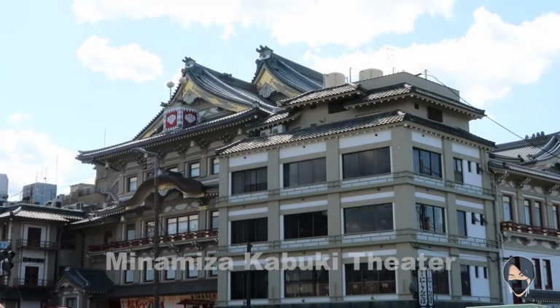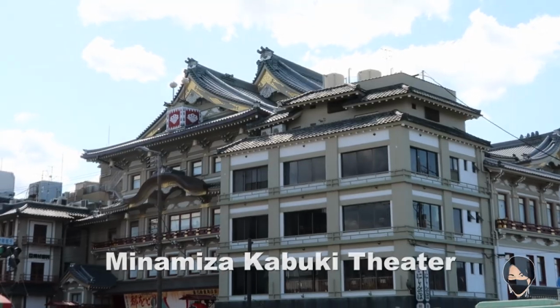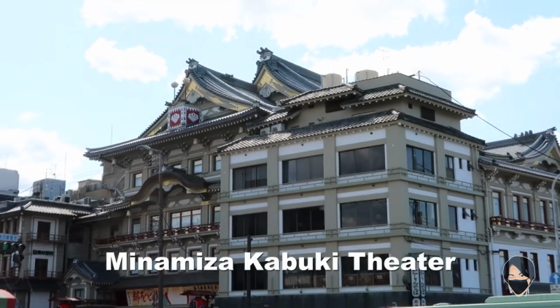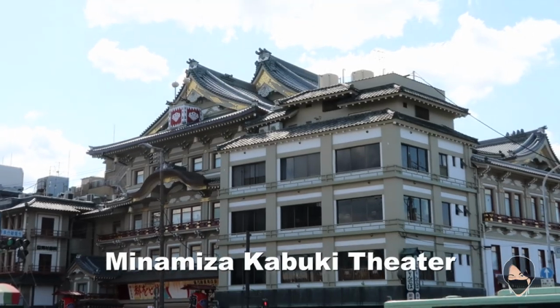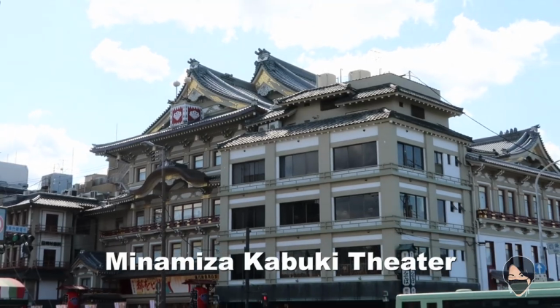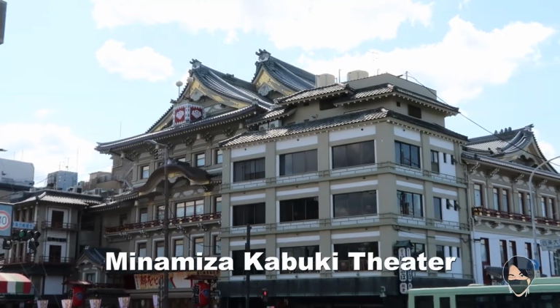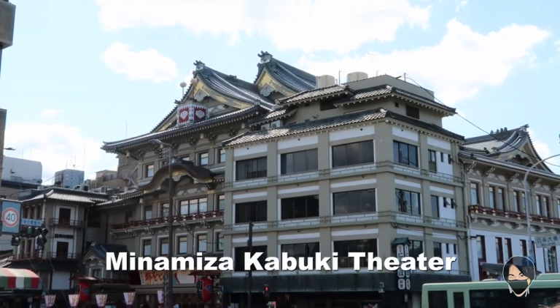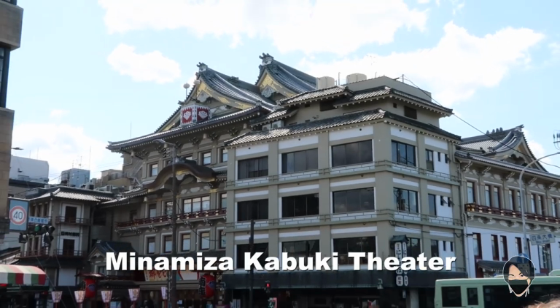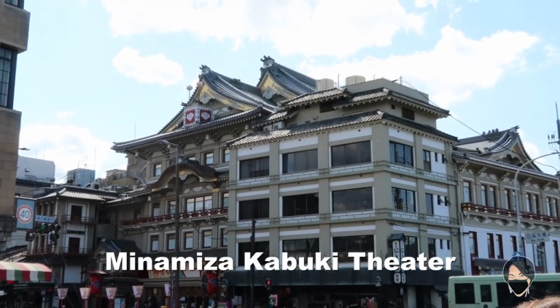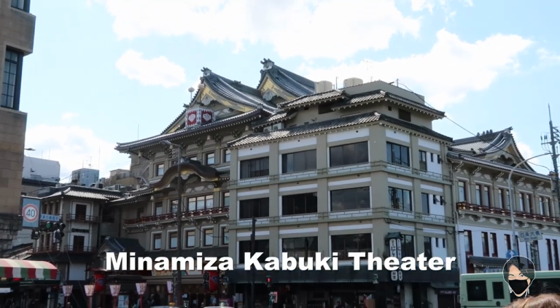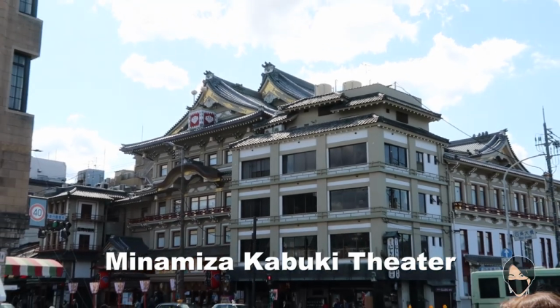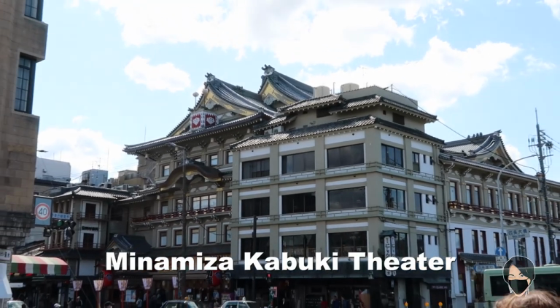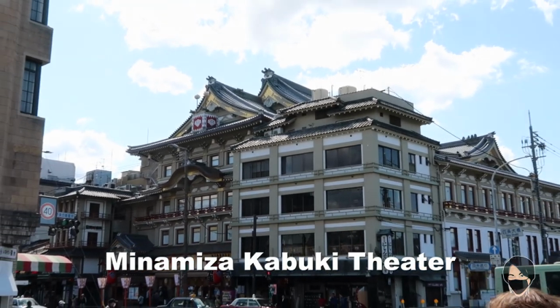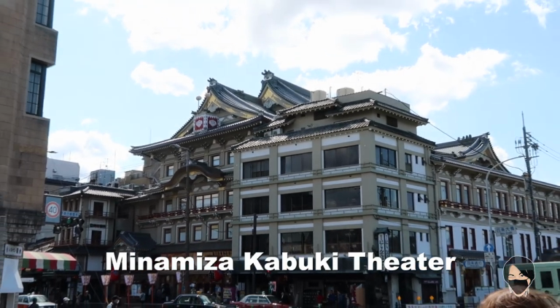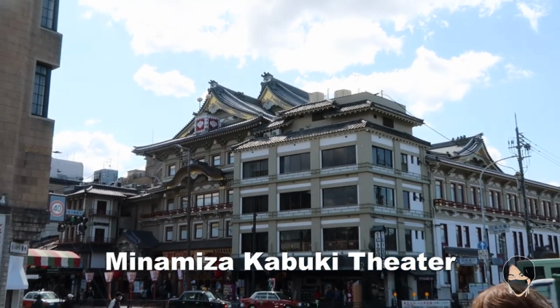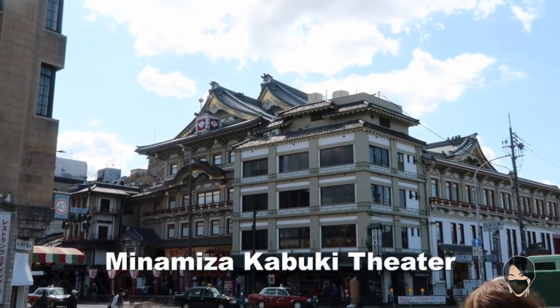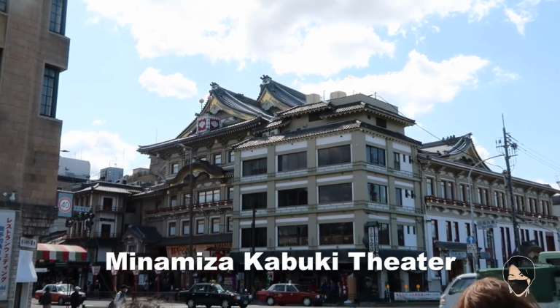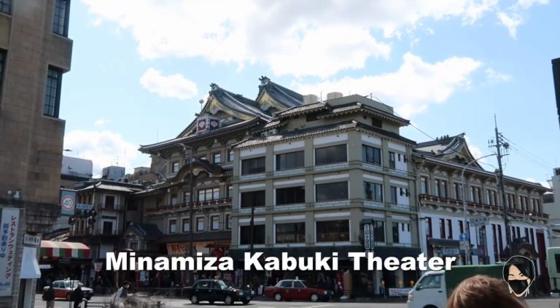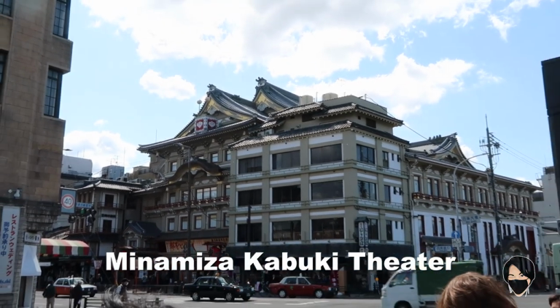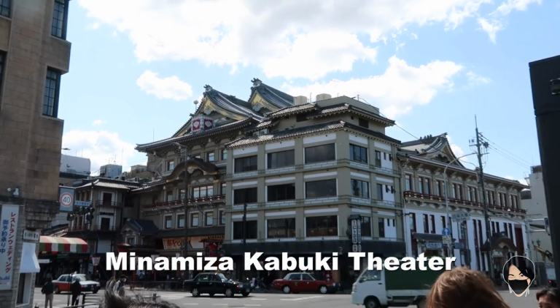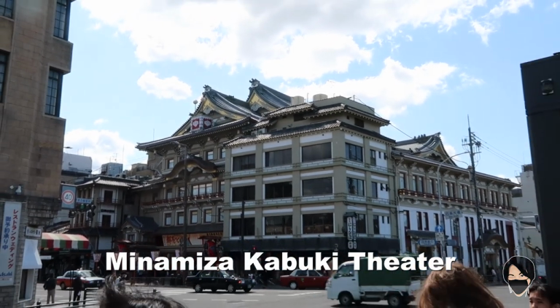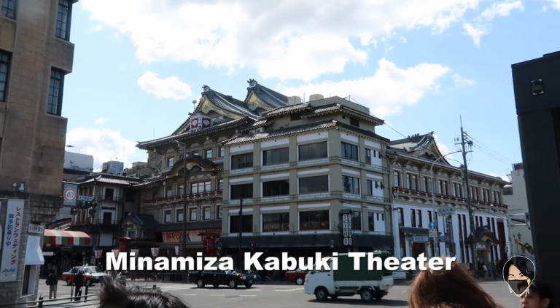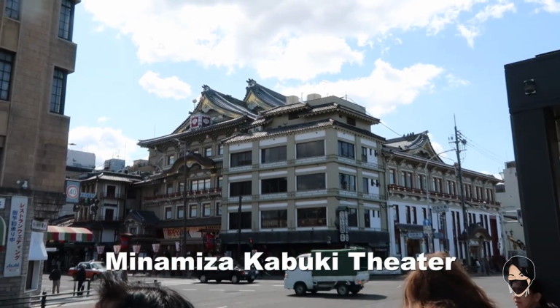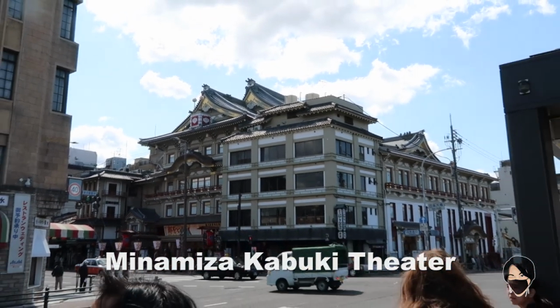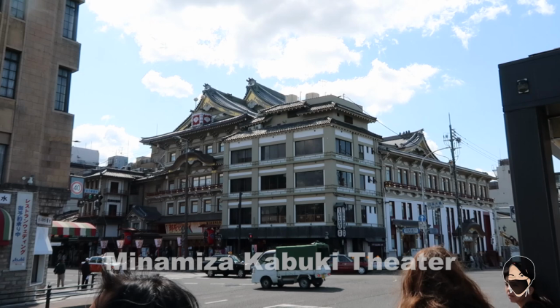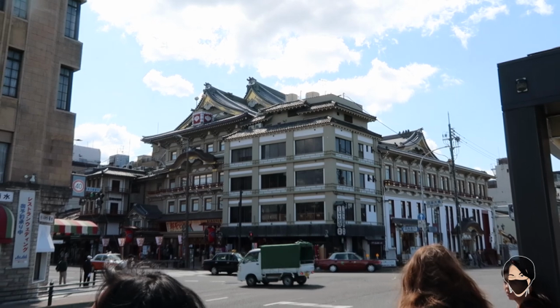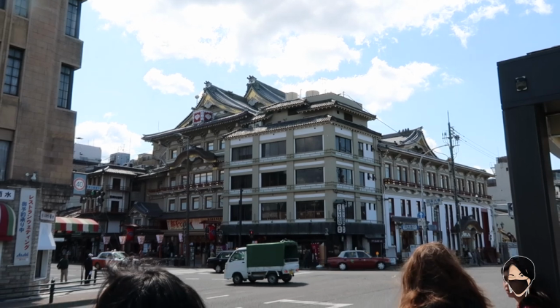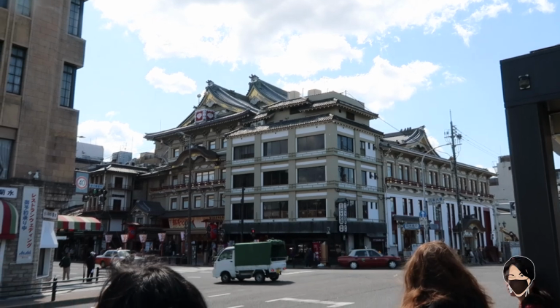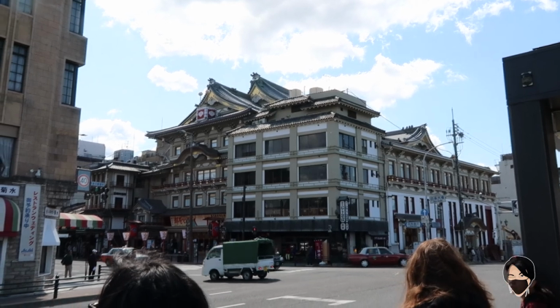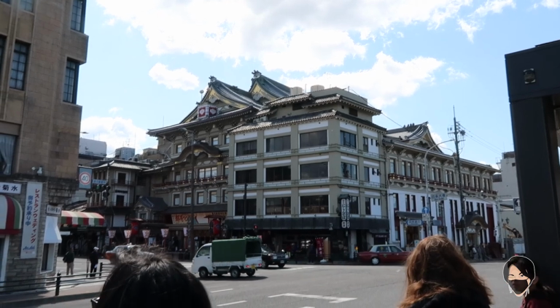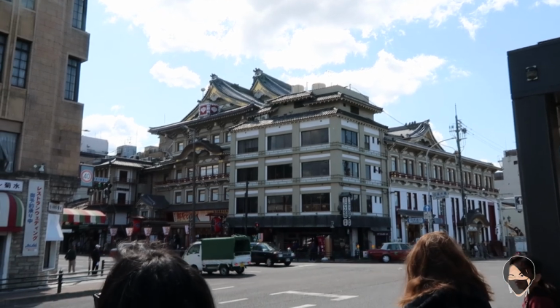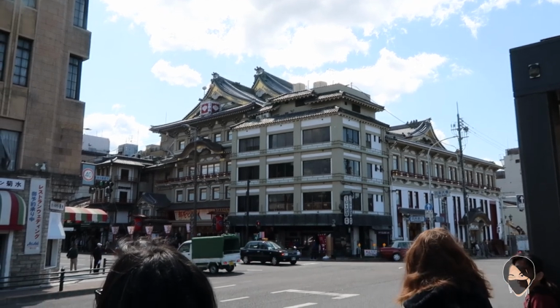Last time I stayed more in this area, but this time I'm a lot more central. This is the famous Kabuki house.